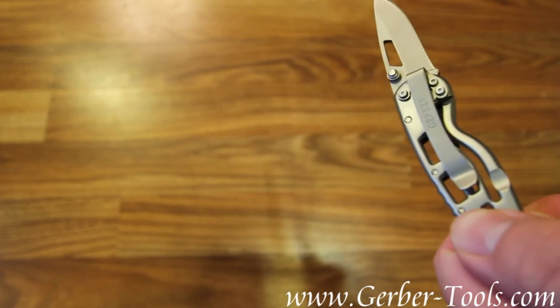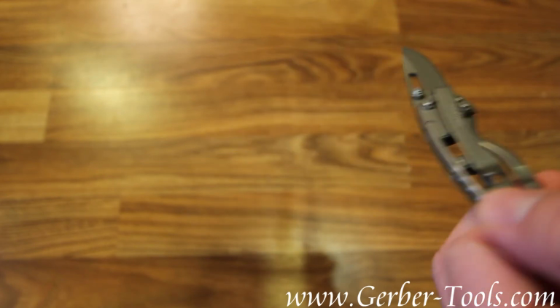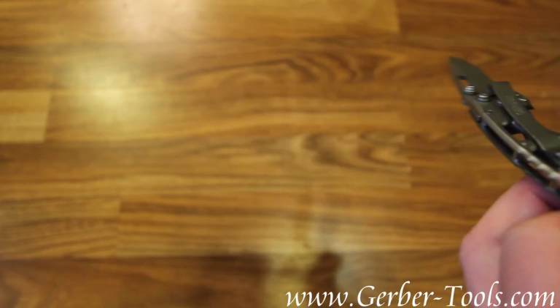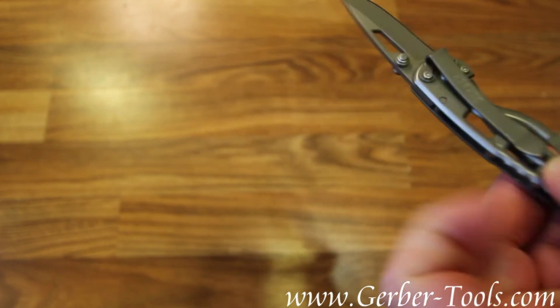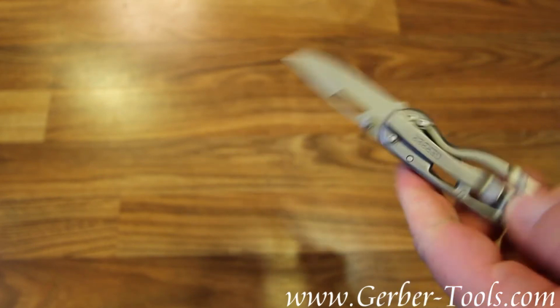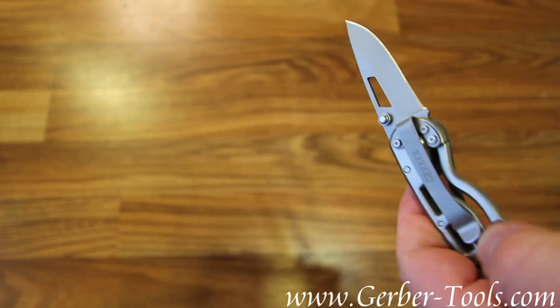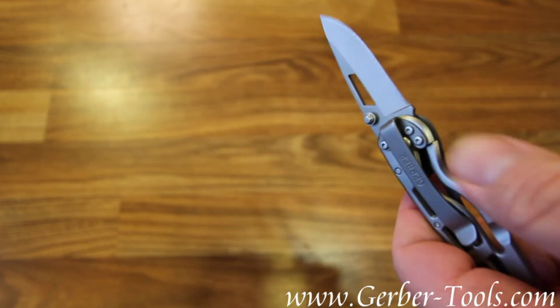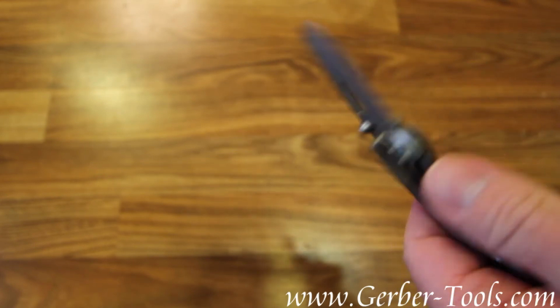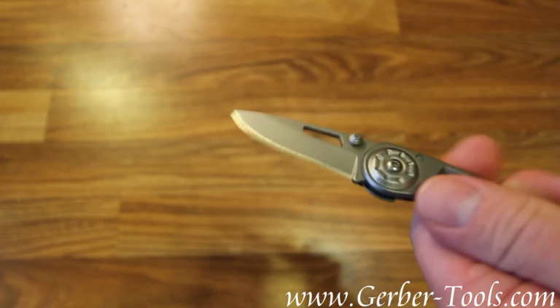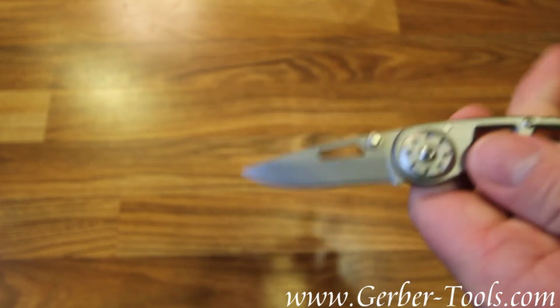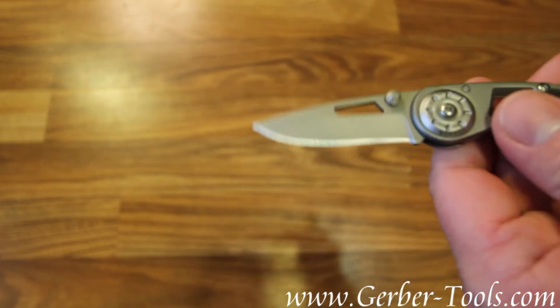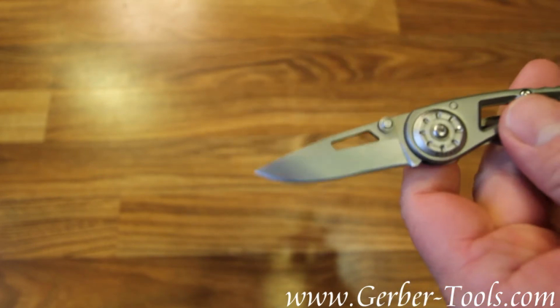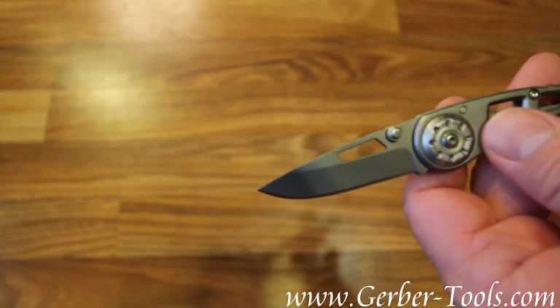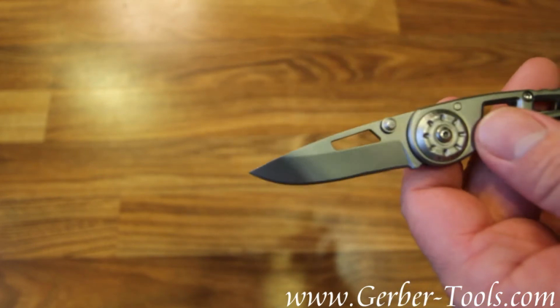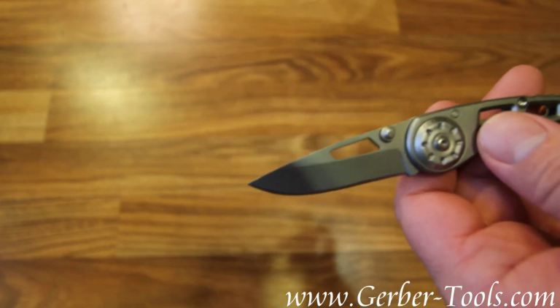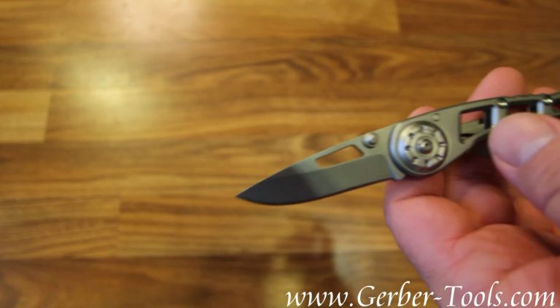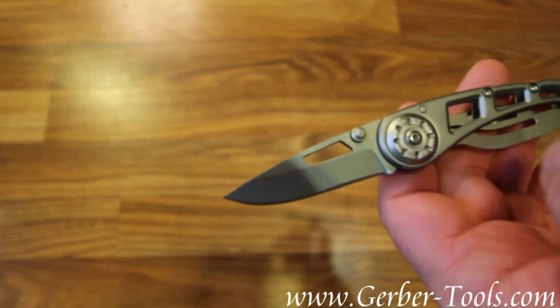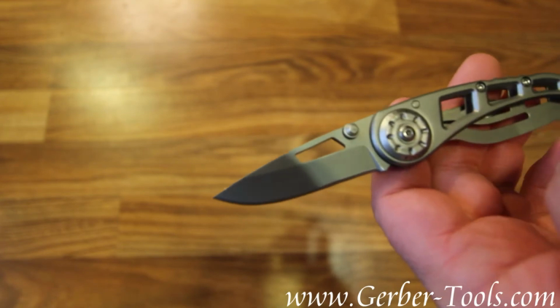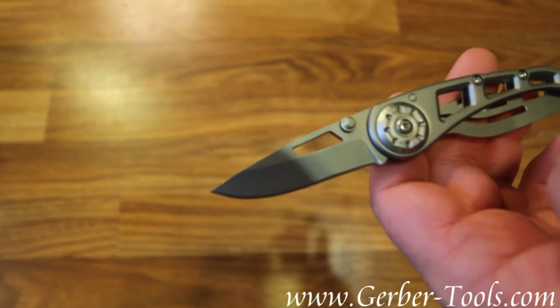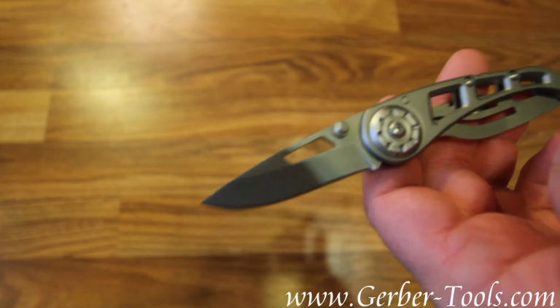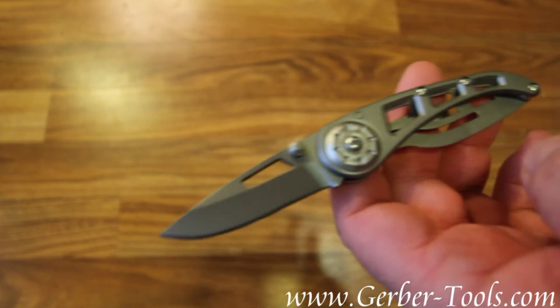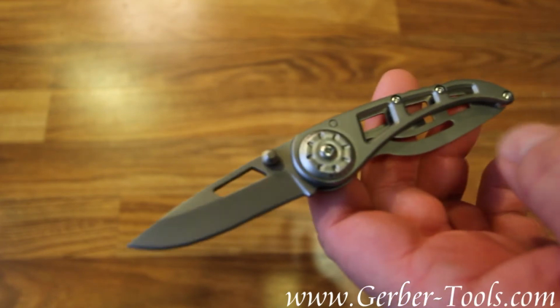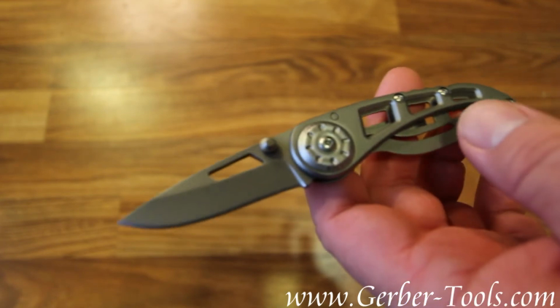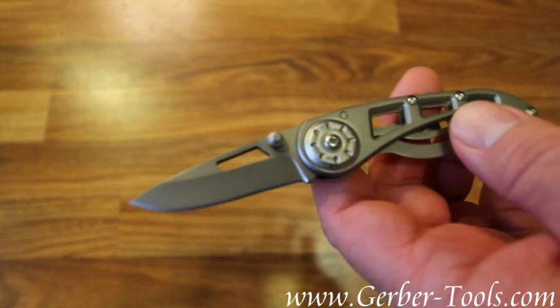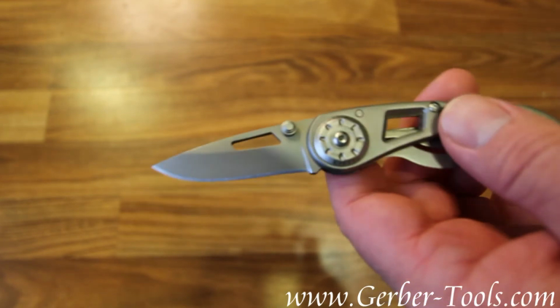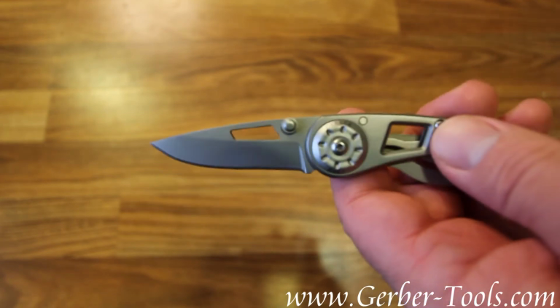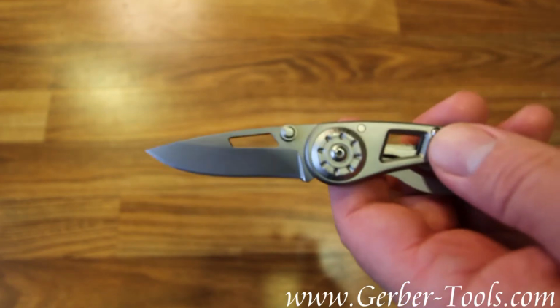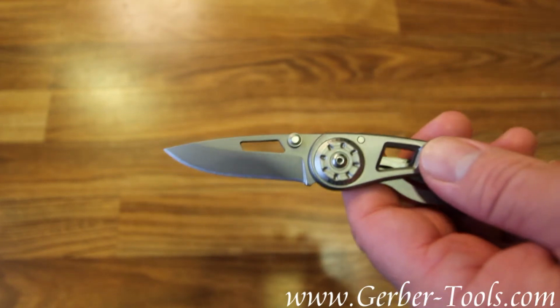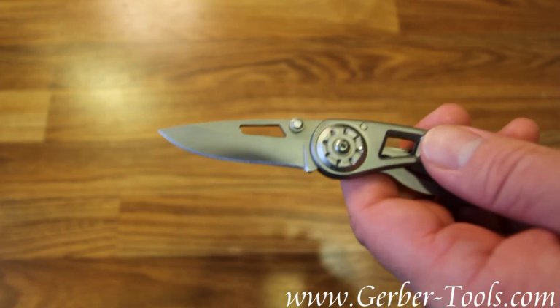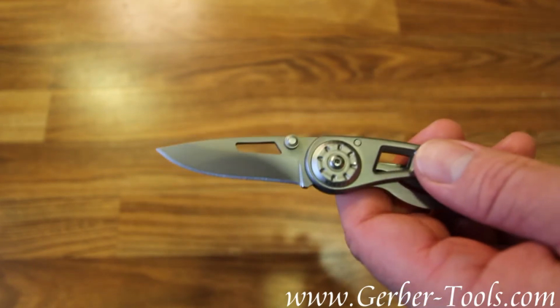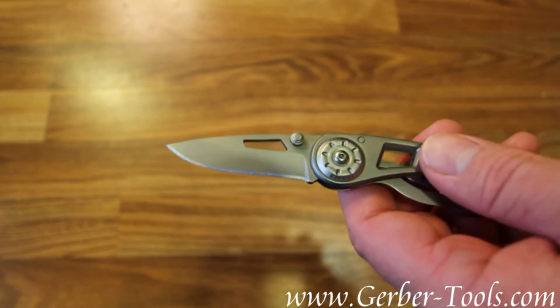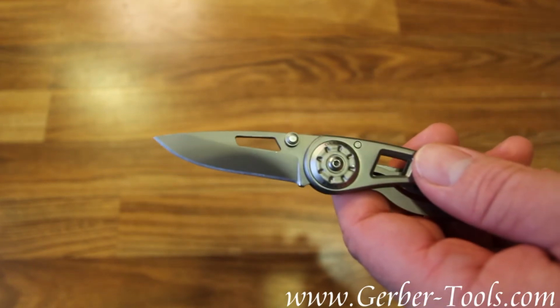The blade length is 2.3 inches, and the overall weight of the knife is just 2 ounces.